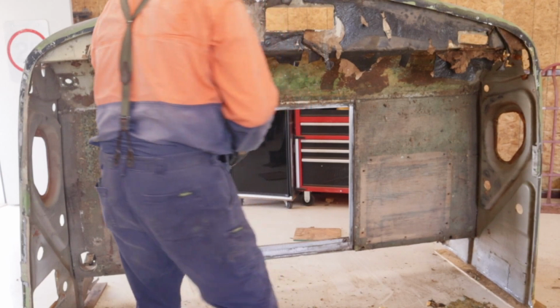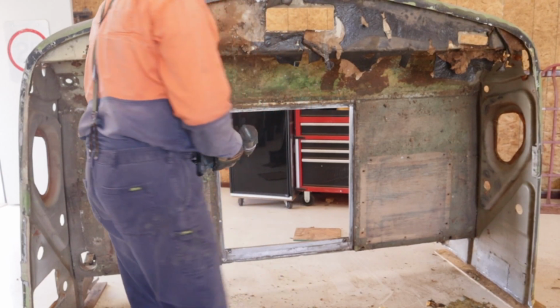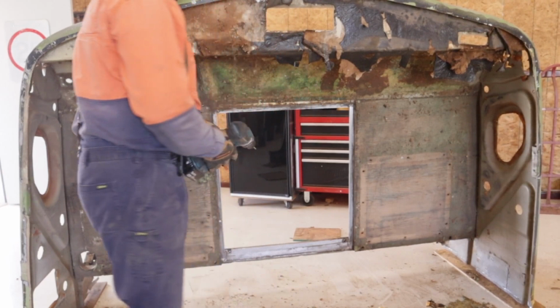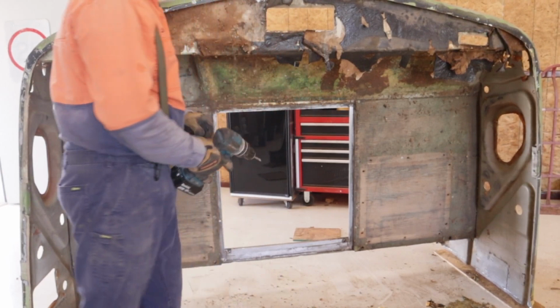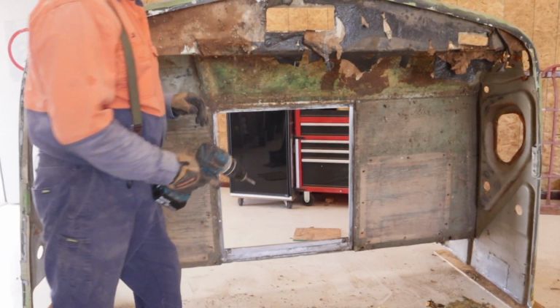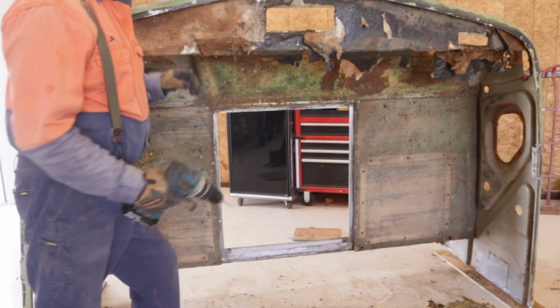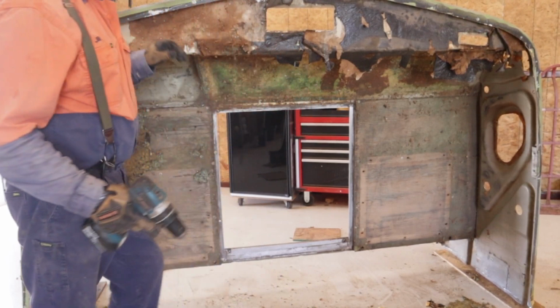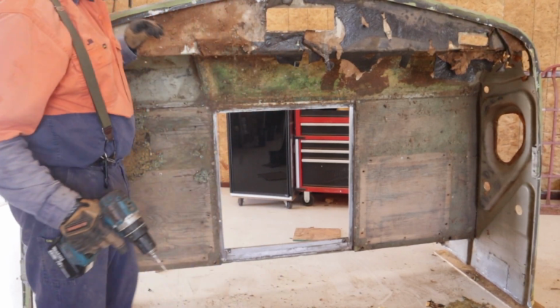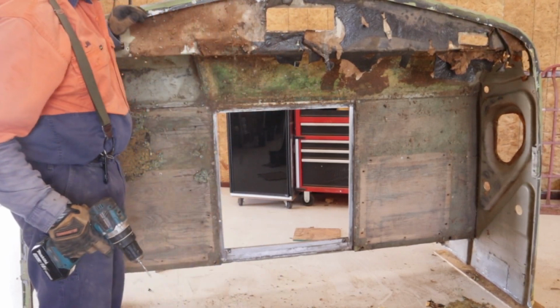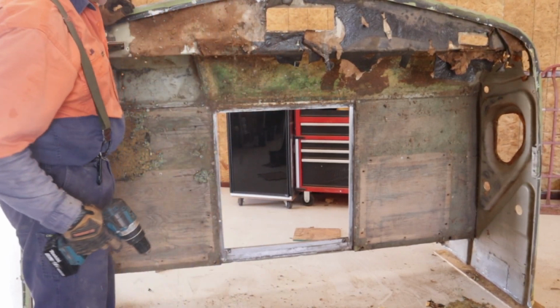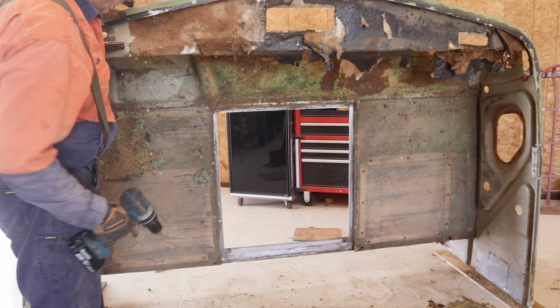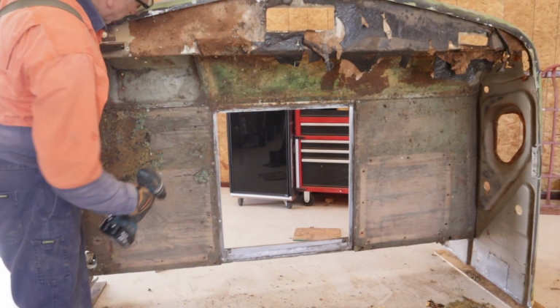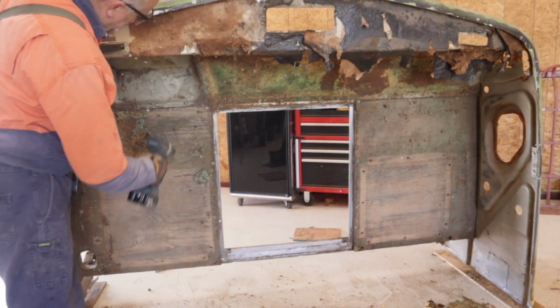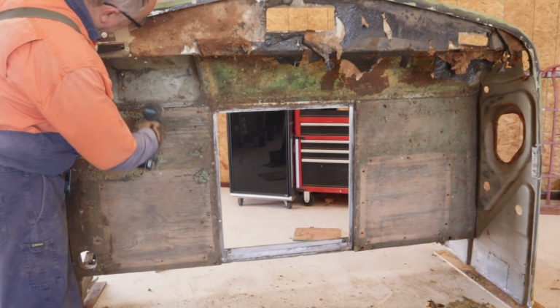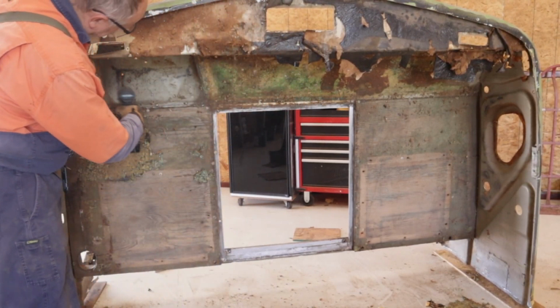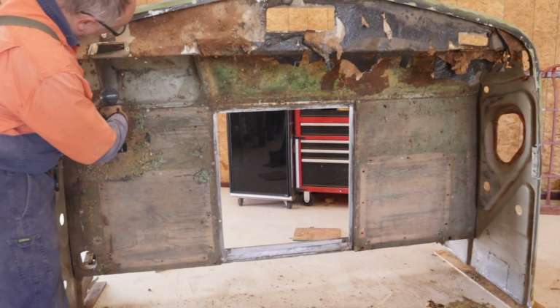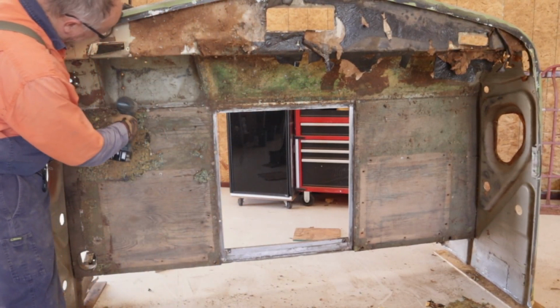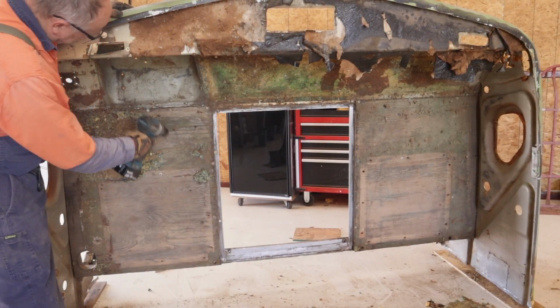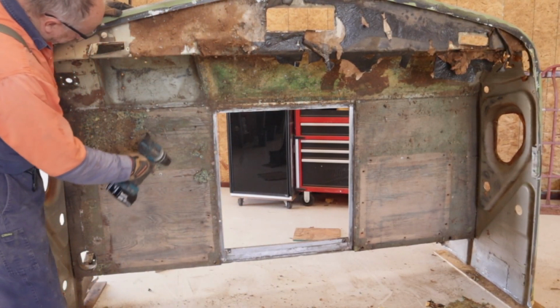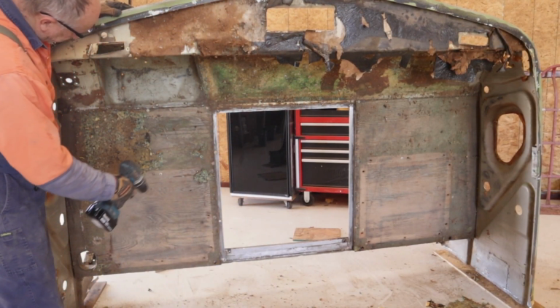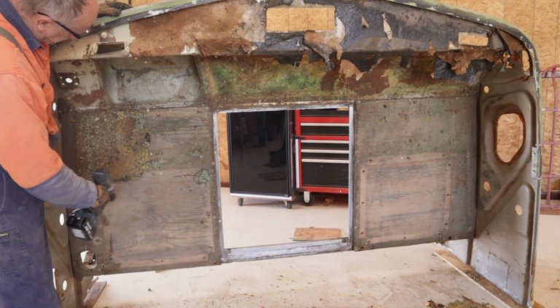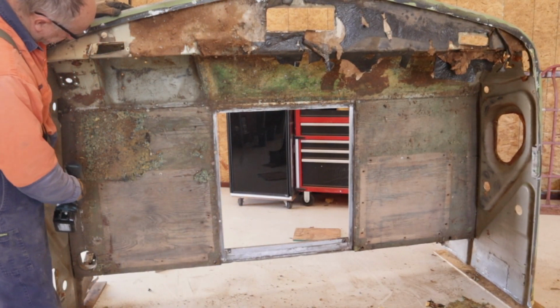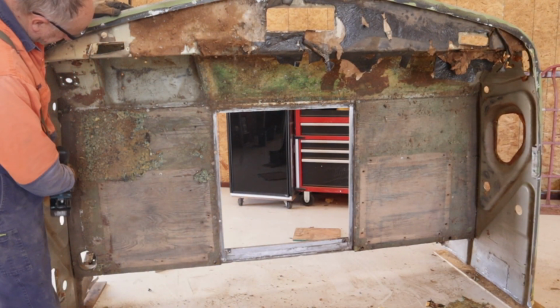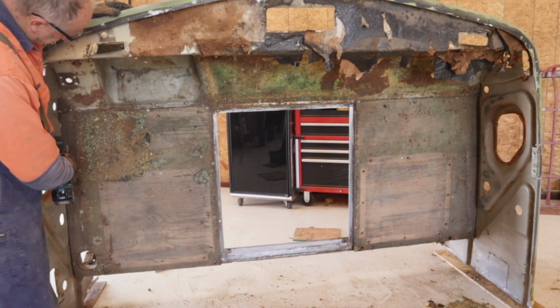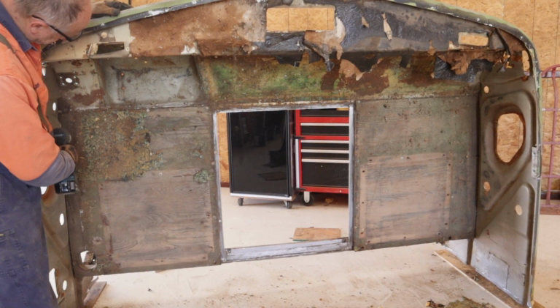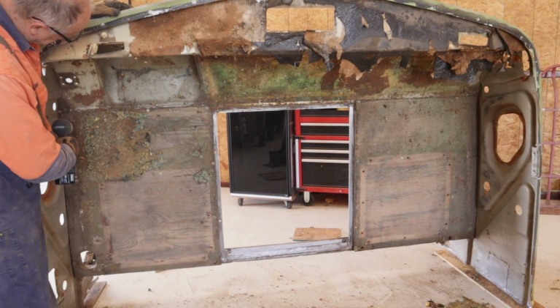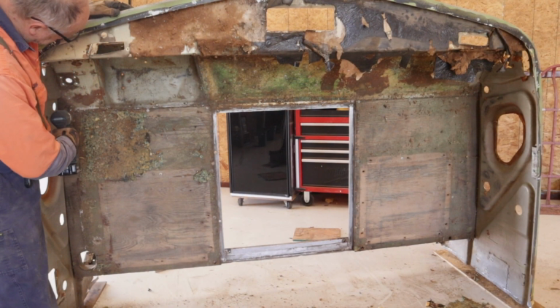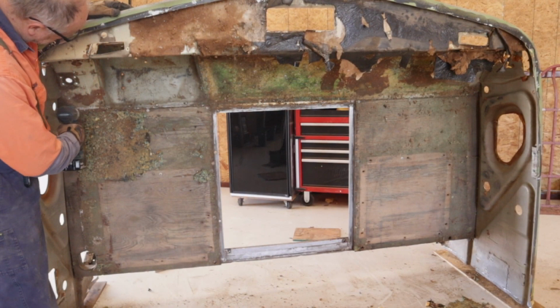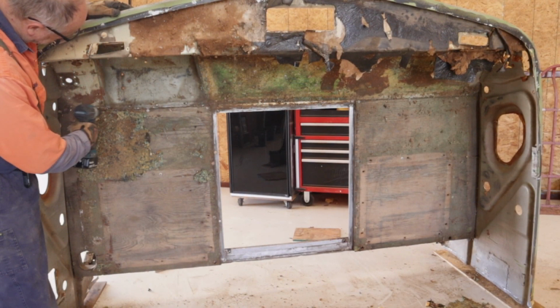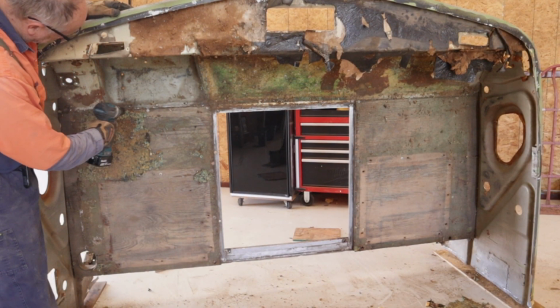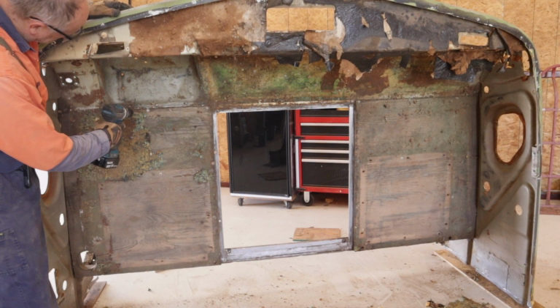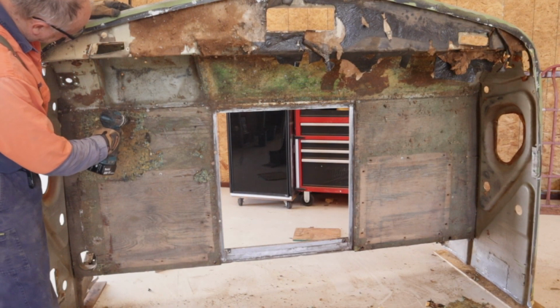It looks like the only thing holding on the footboards is pop rivet heads.